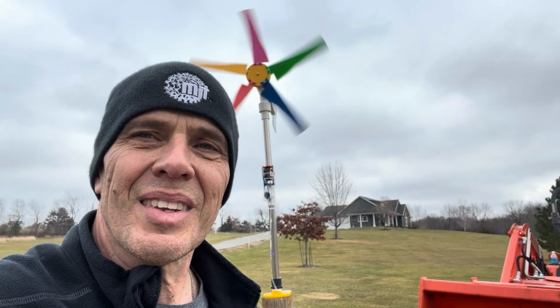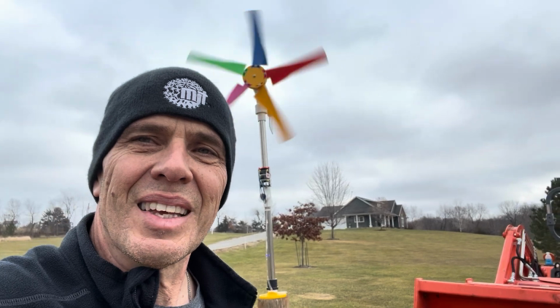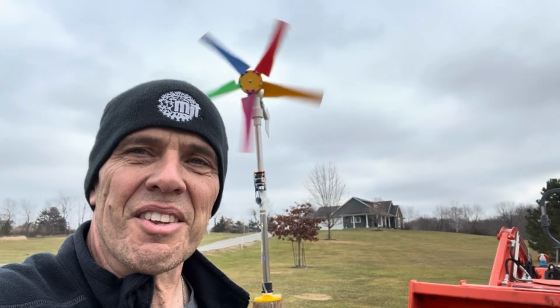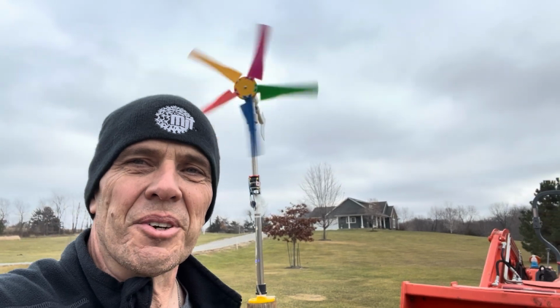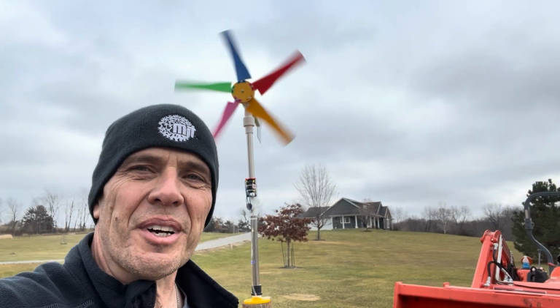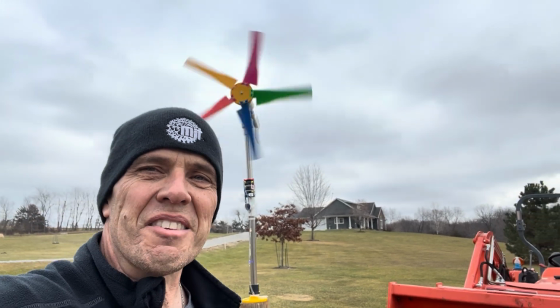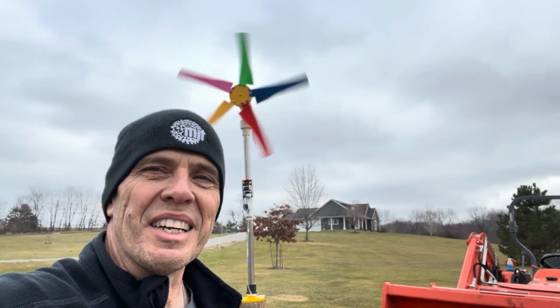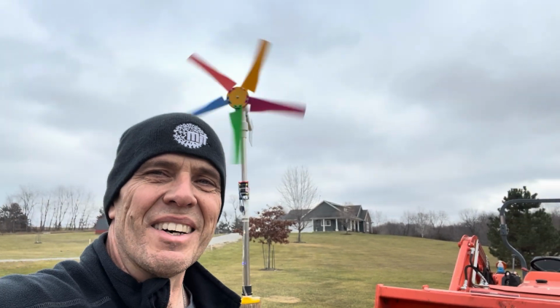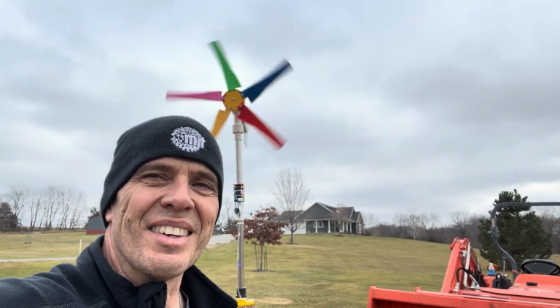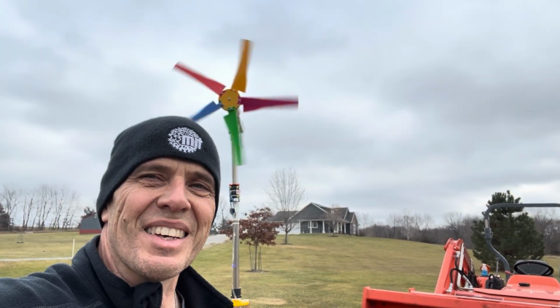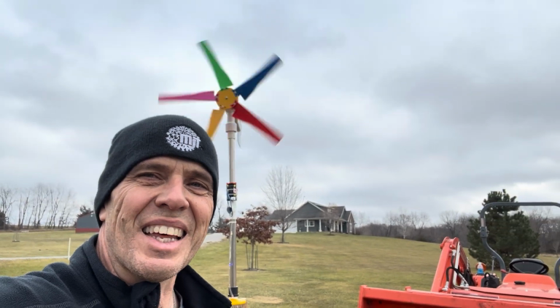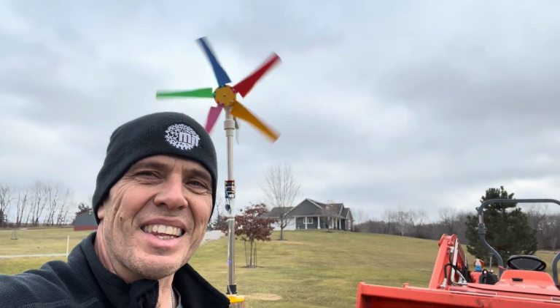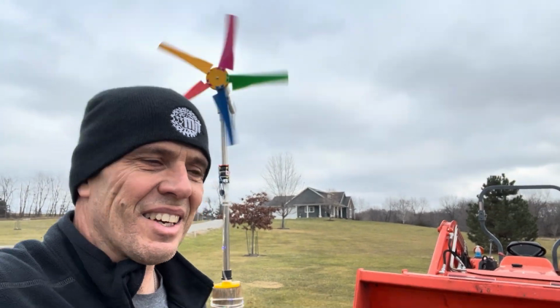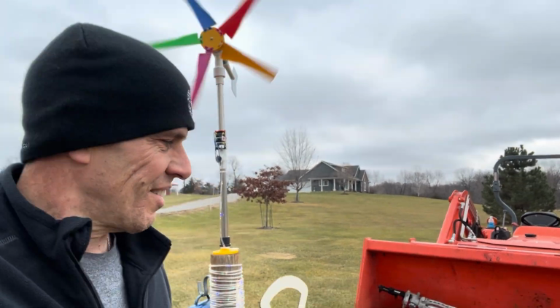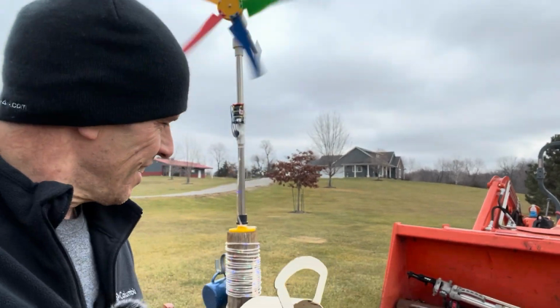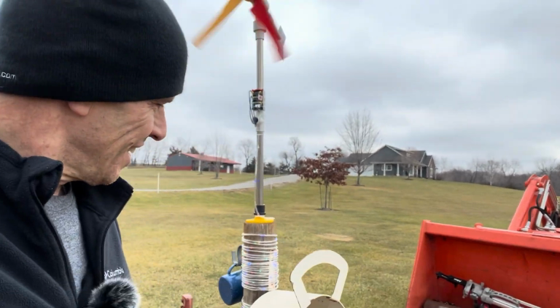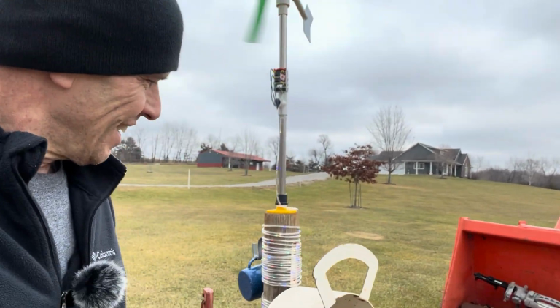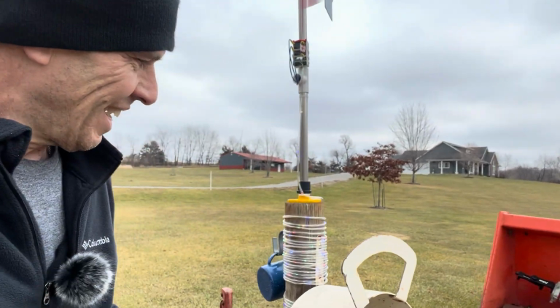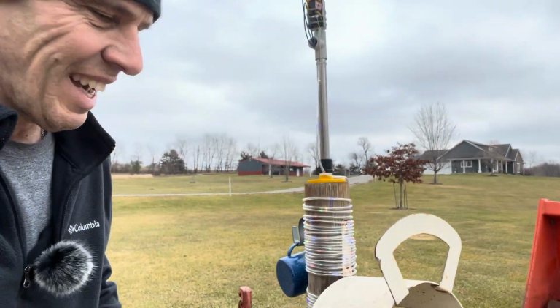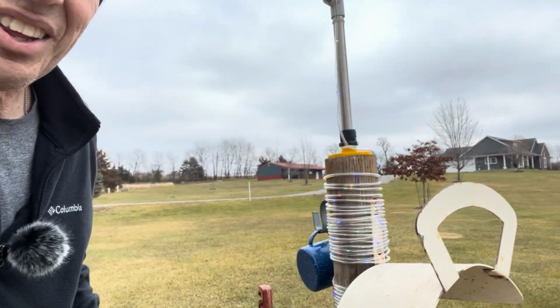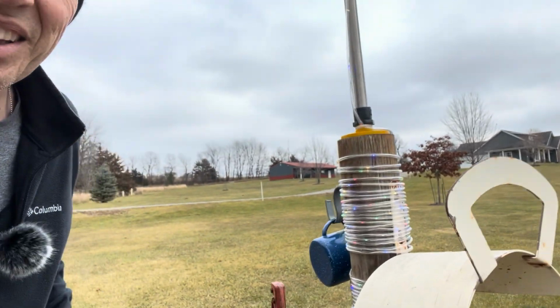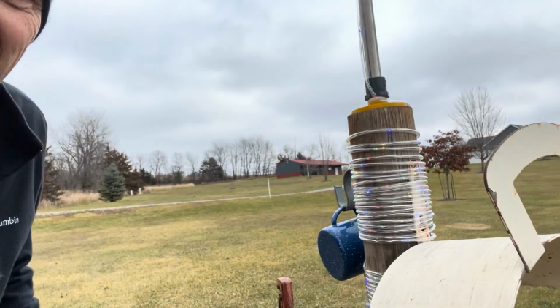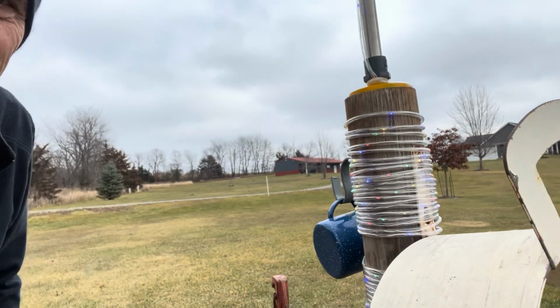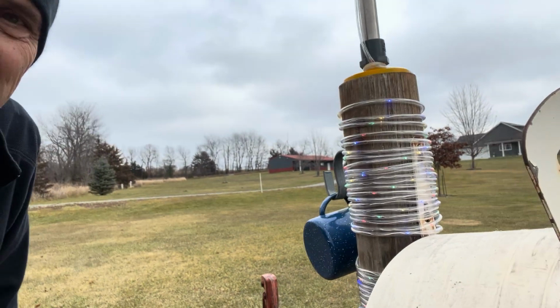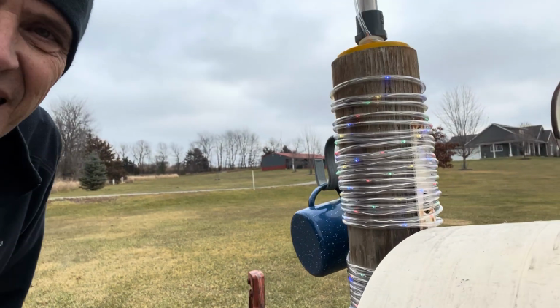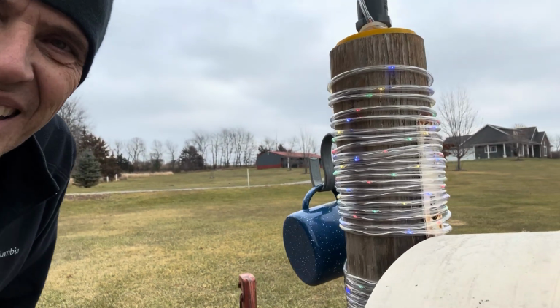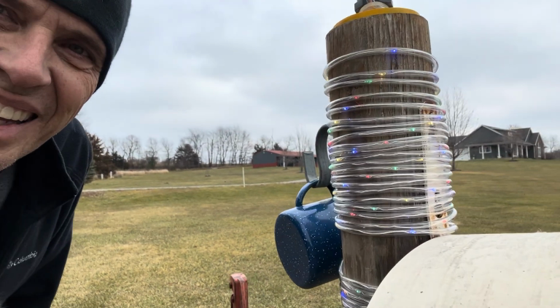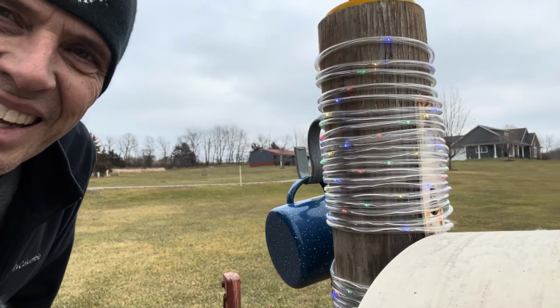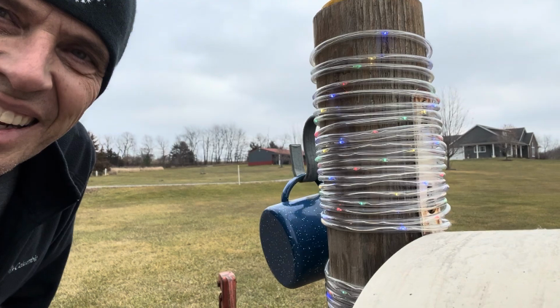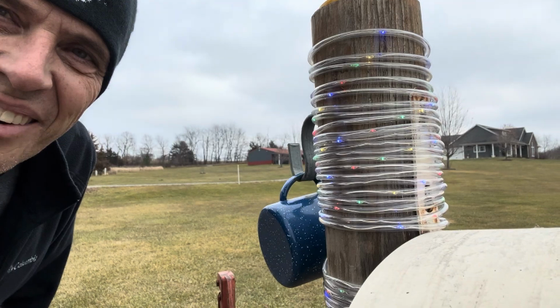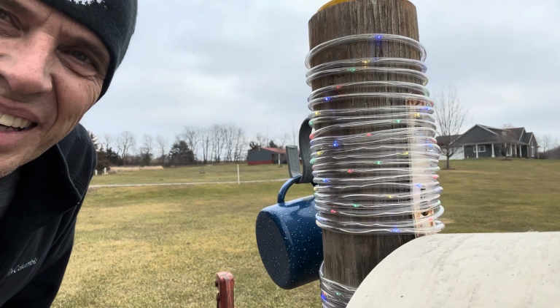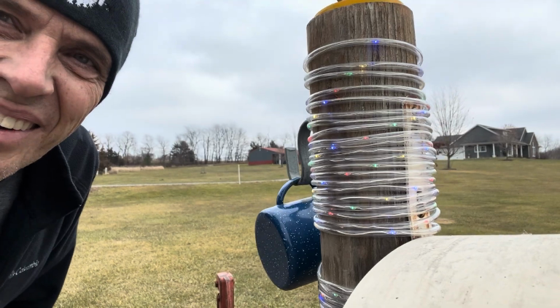It's going crazy now. Look at that thing go. And look at the lights. There we go.